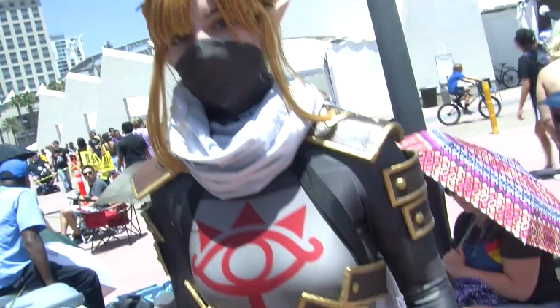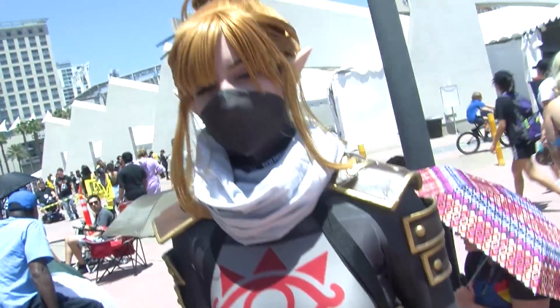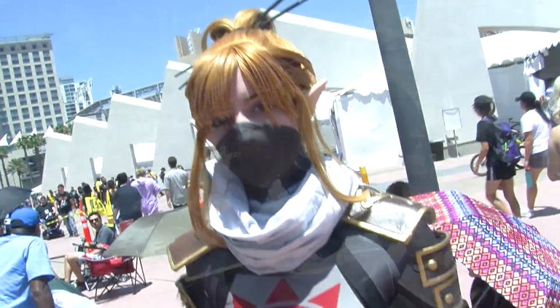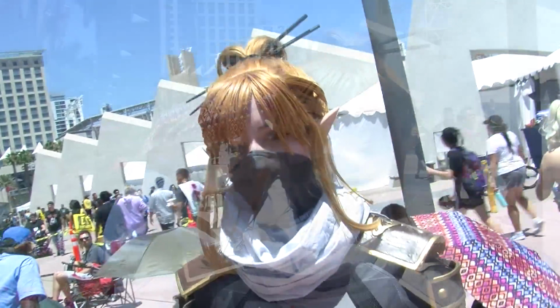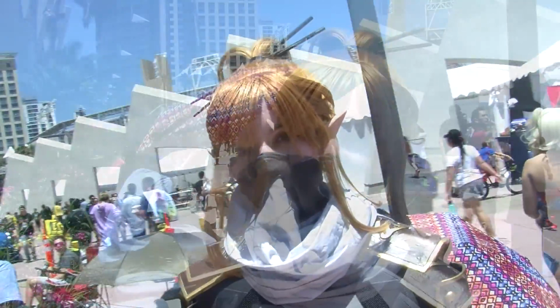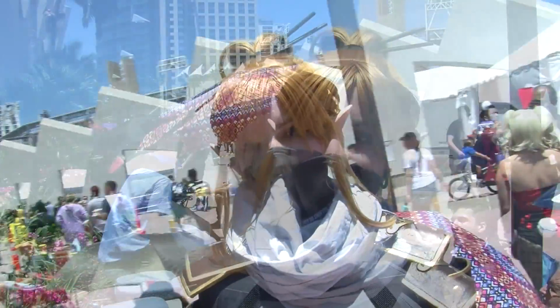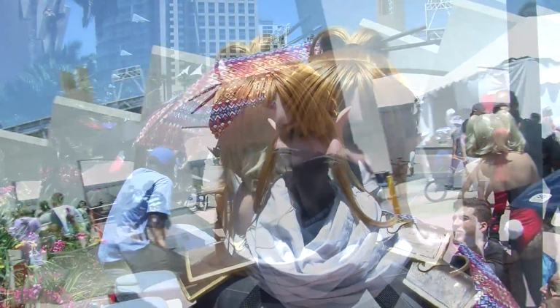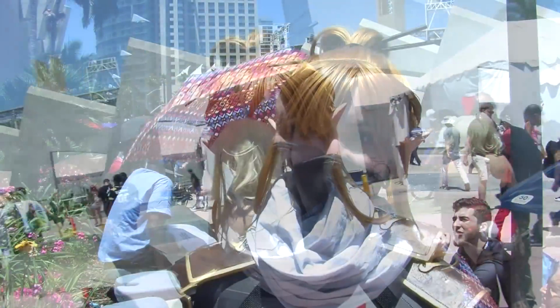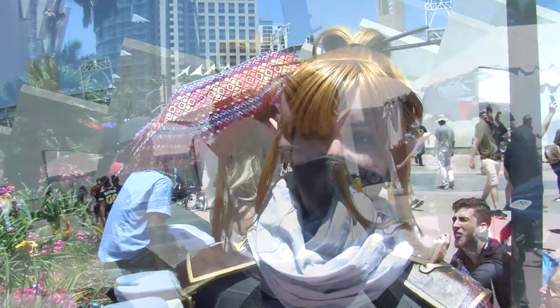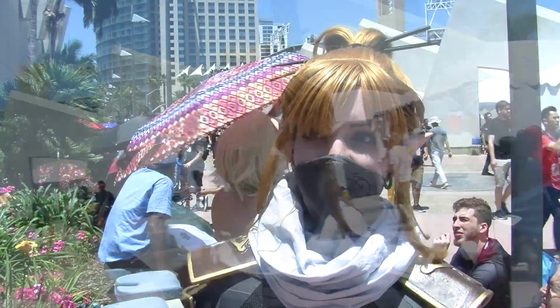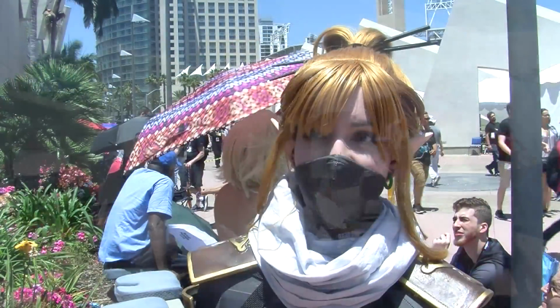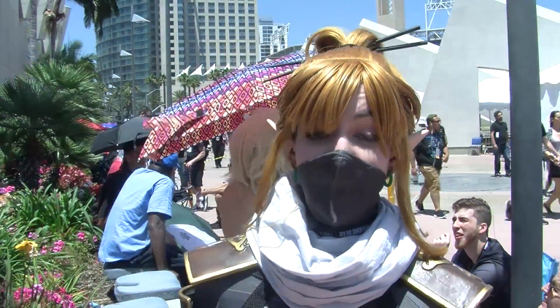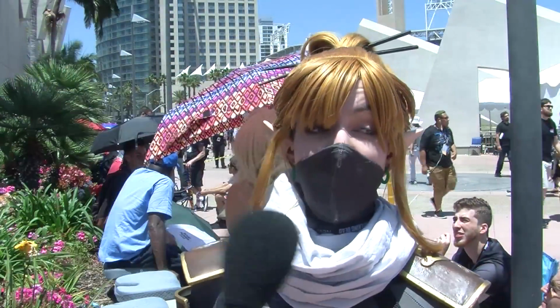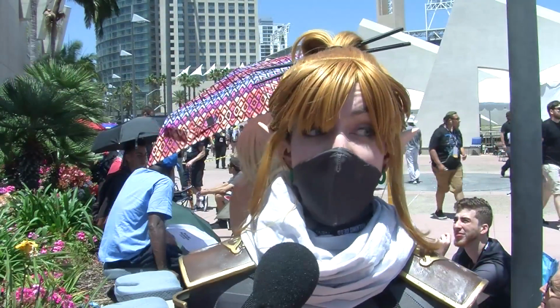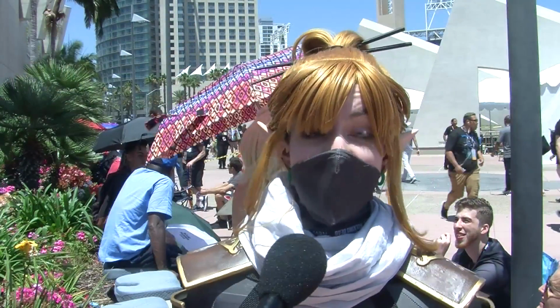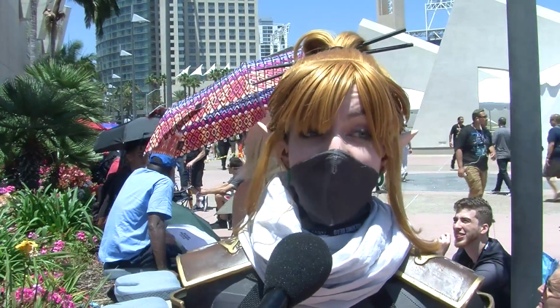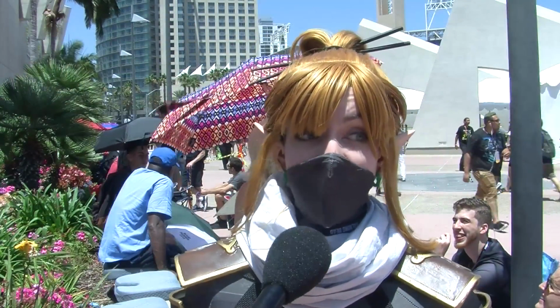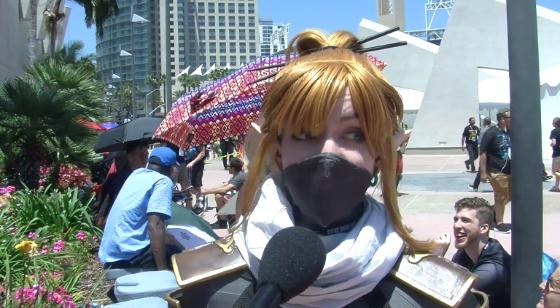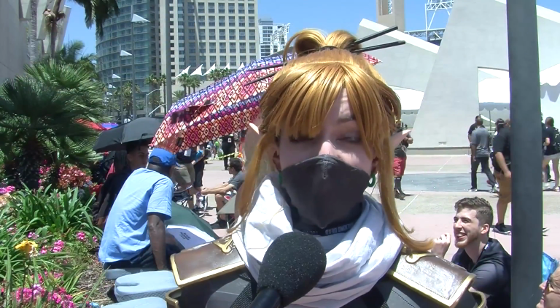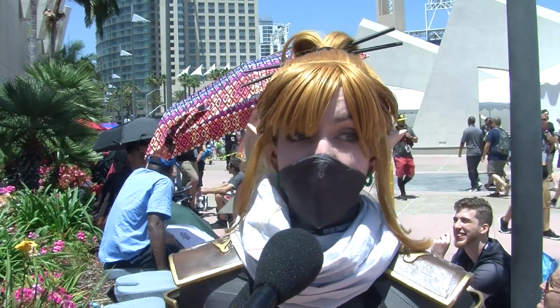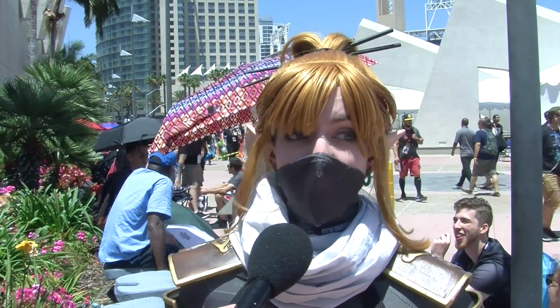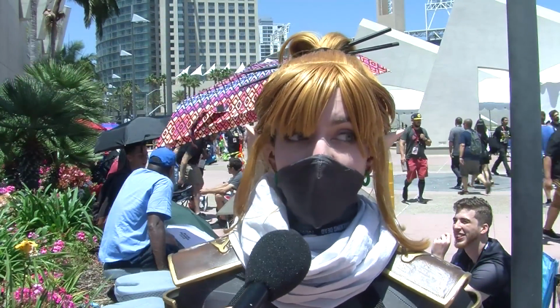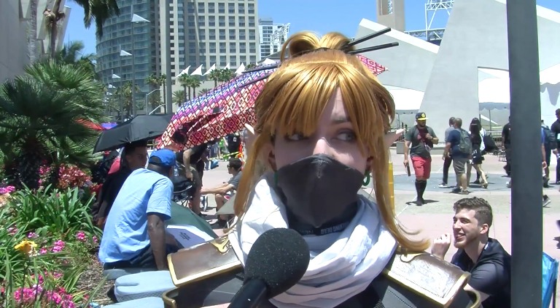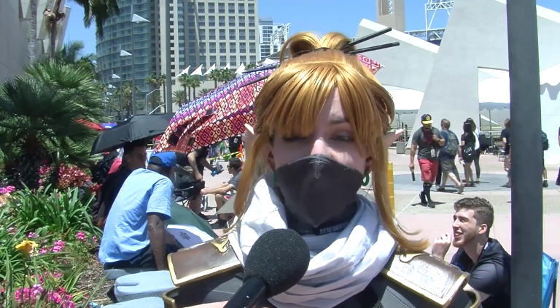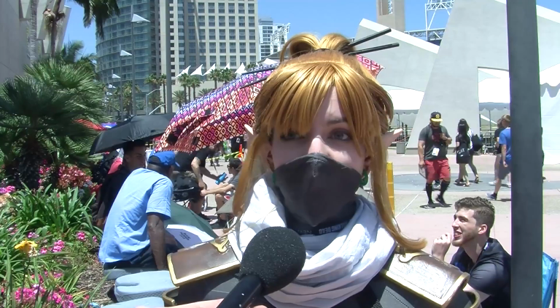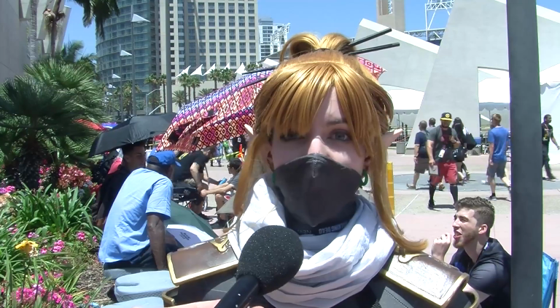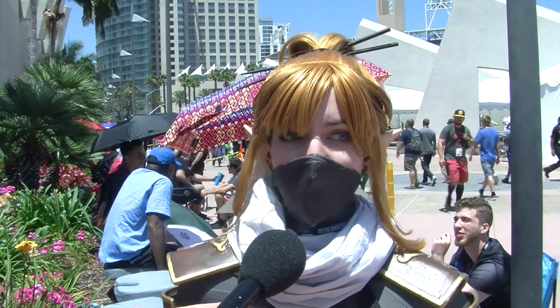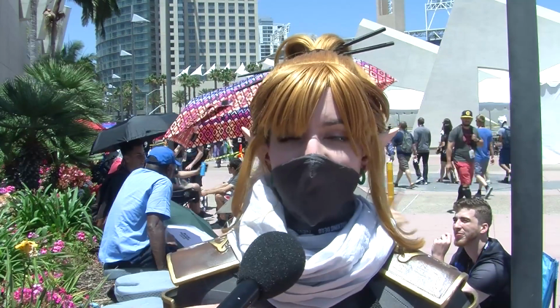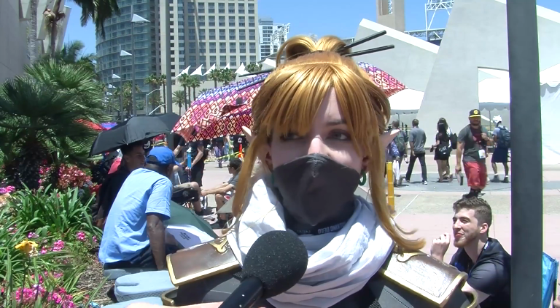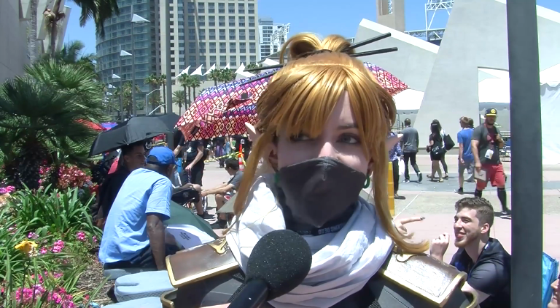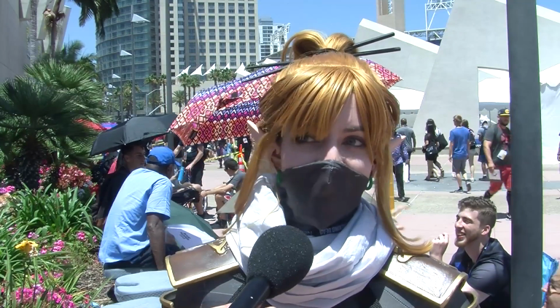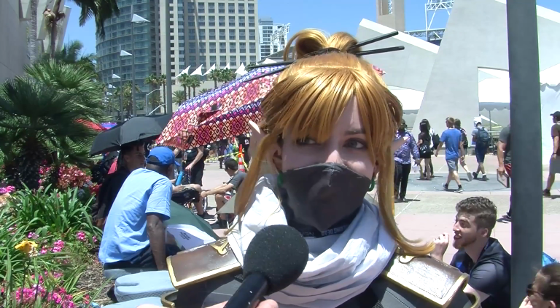Does your Sheikah Slate double as an iPad case? It does actually hold my phone, but it's a little broken so my phone is not in it.